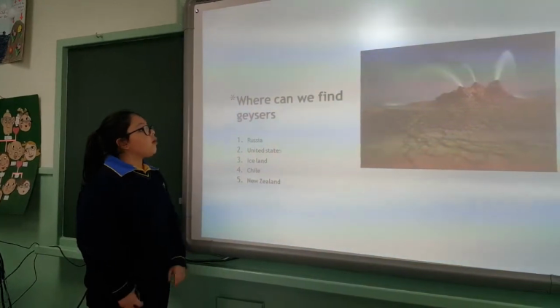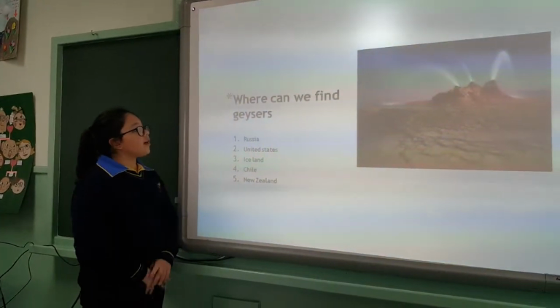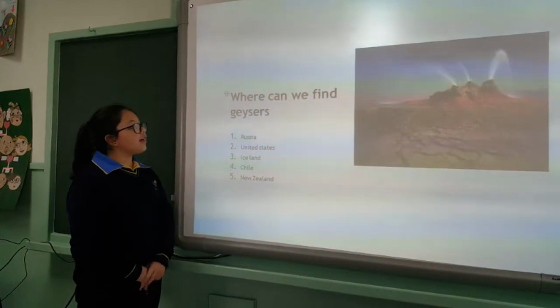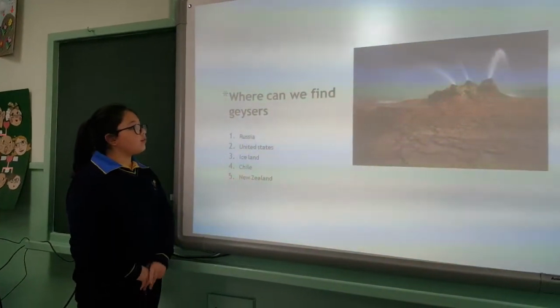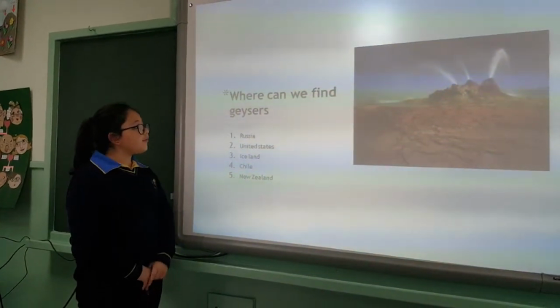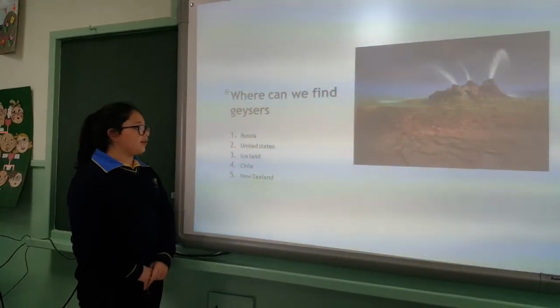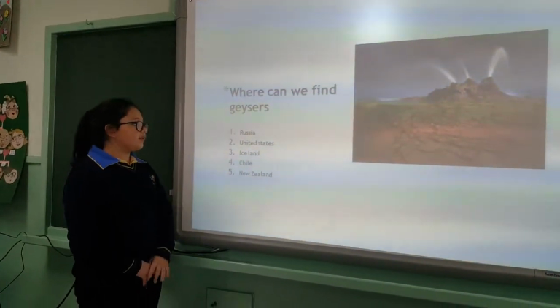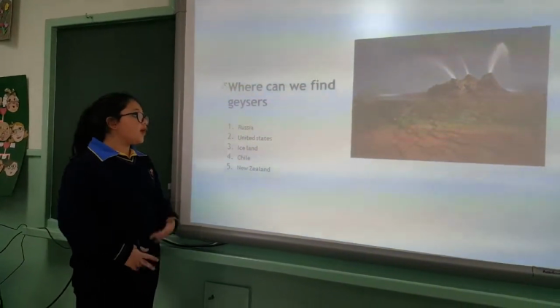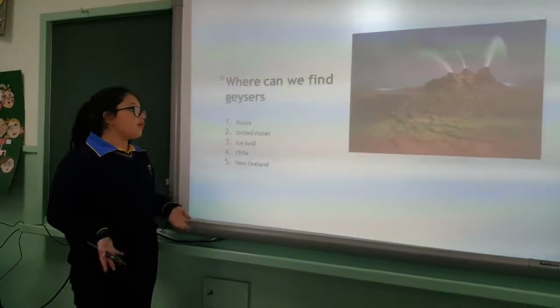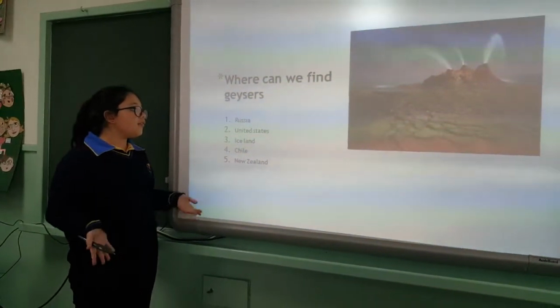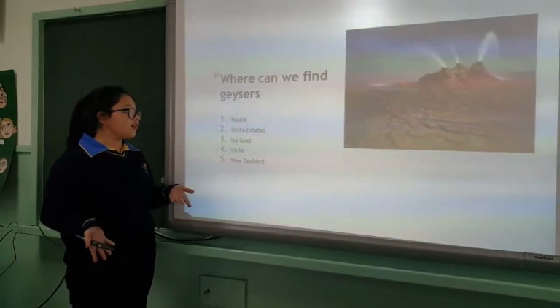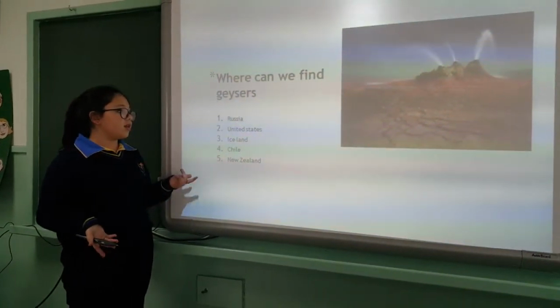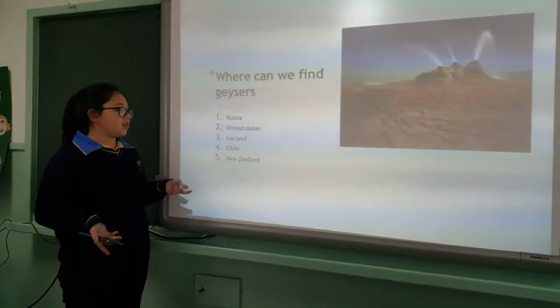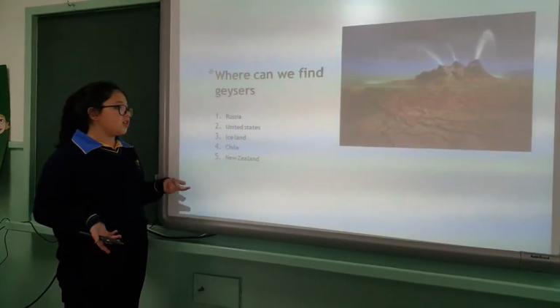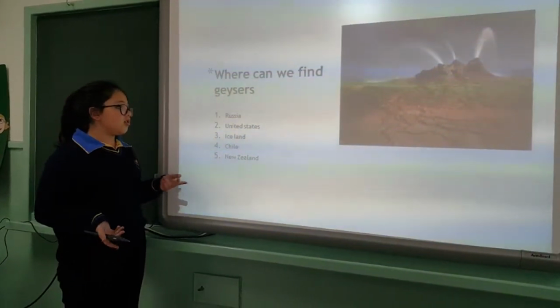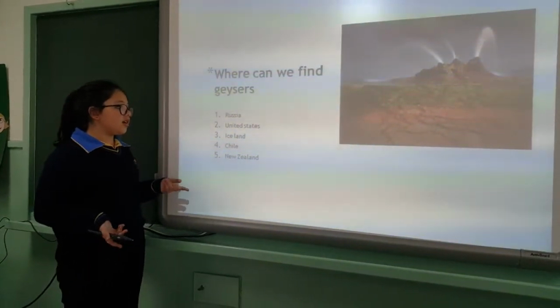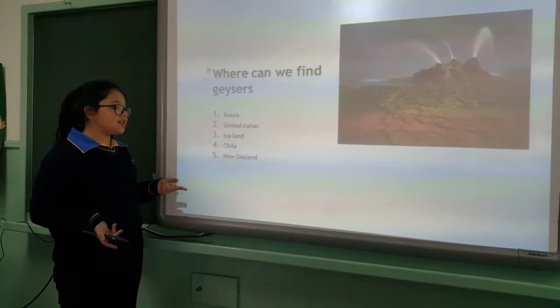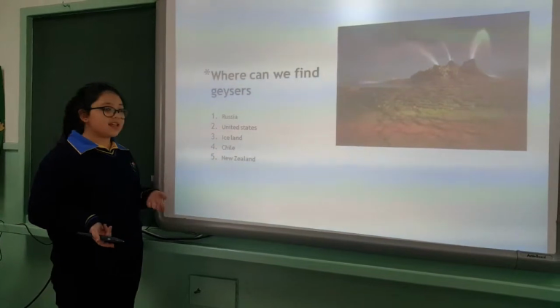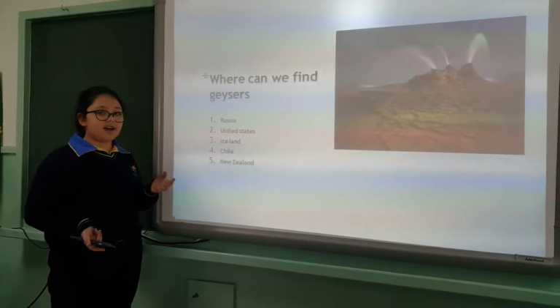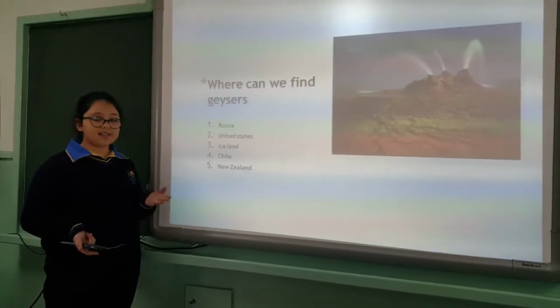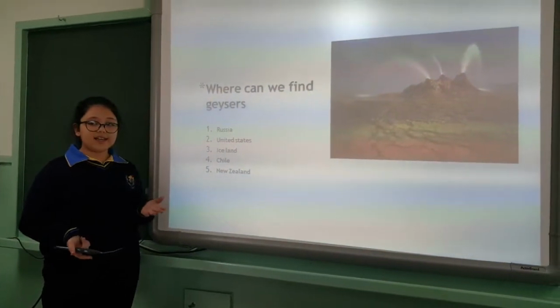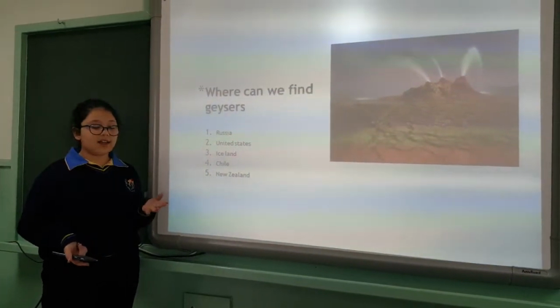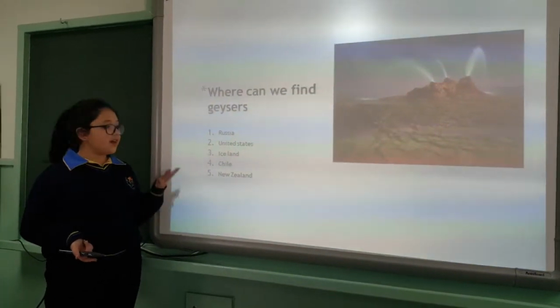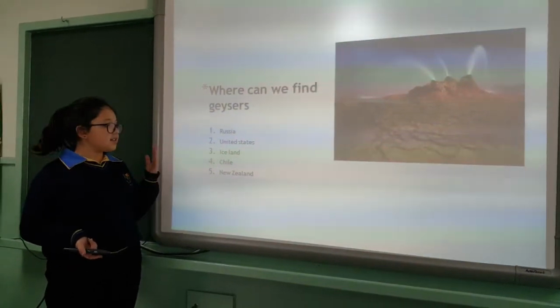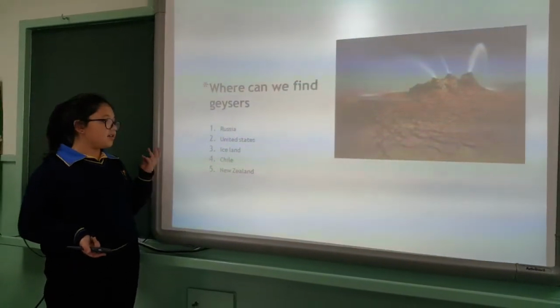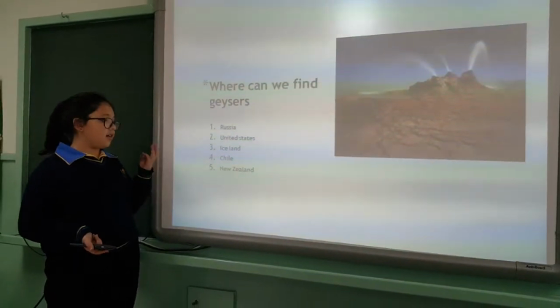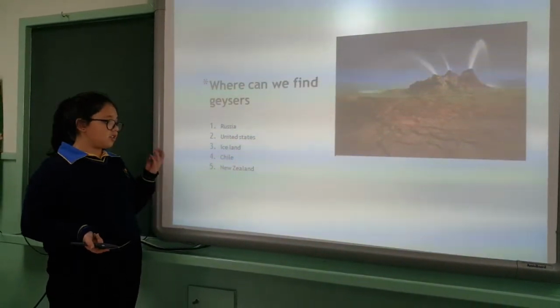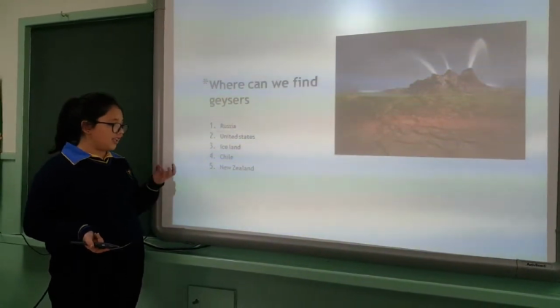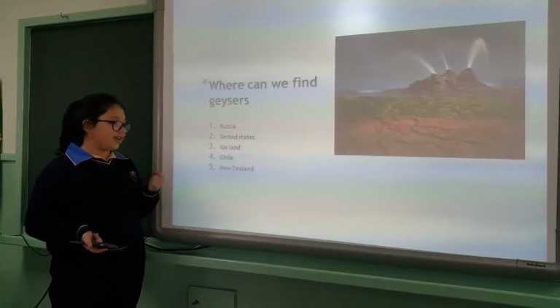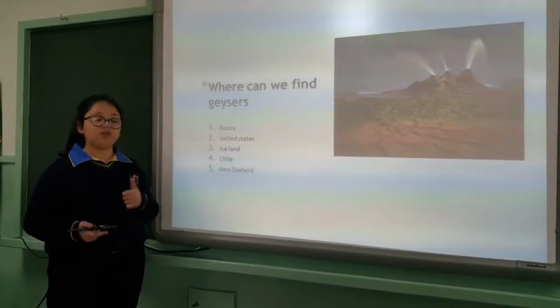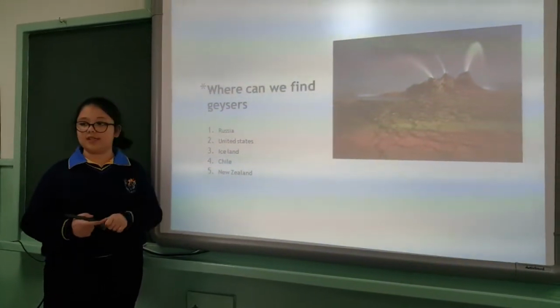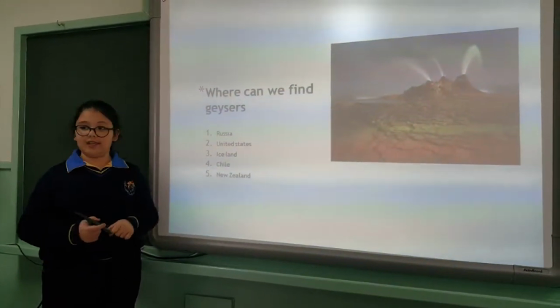Where can we find them? We can find them in Russia, United States, Iceland, Chile, and New Zealand.